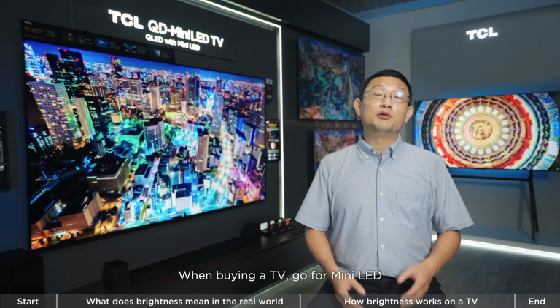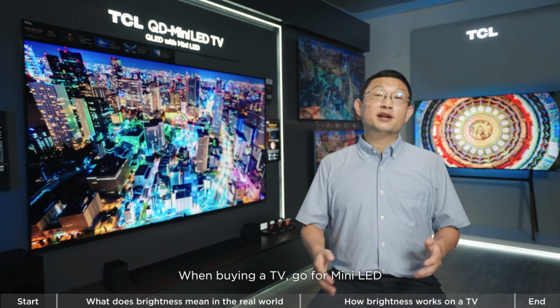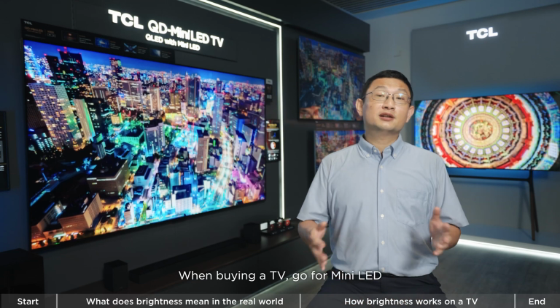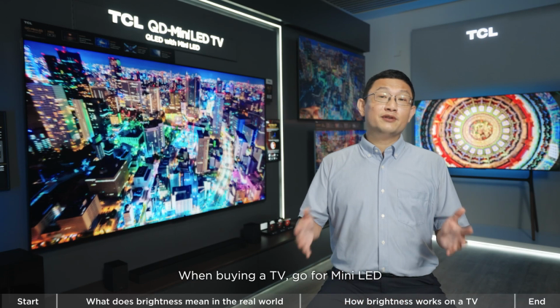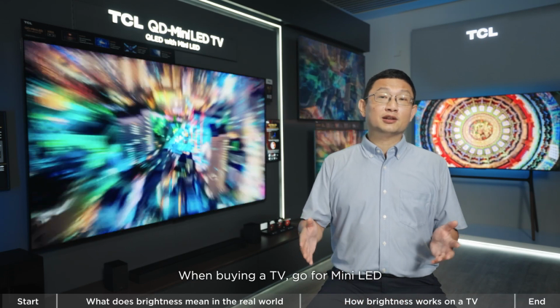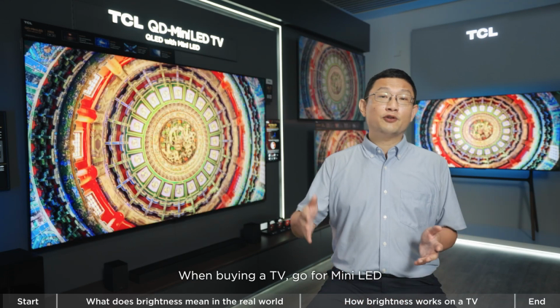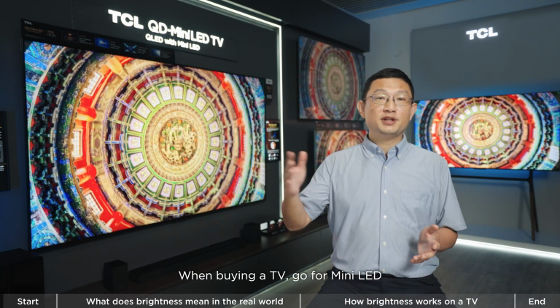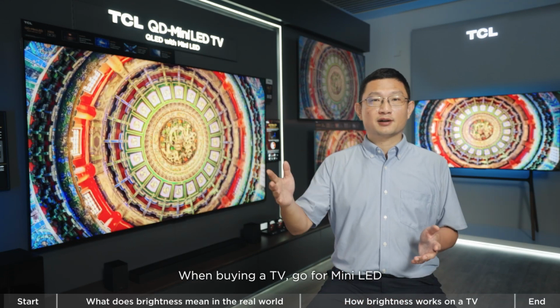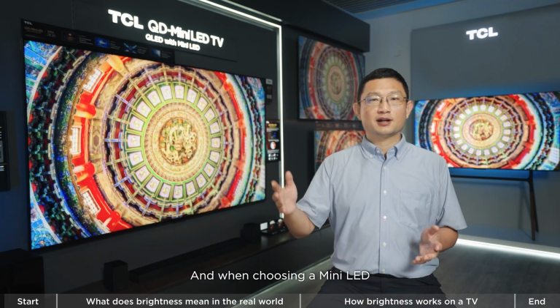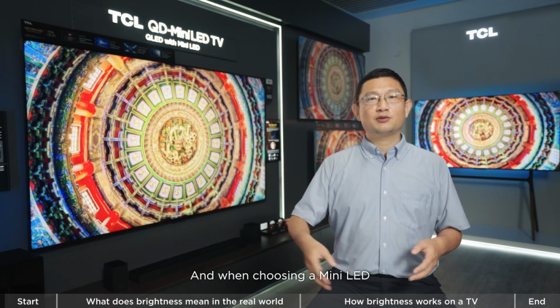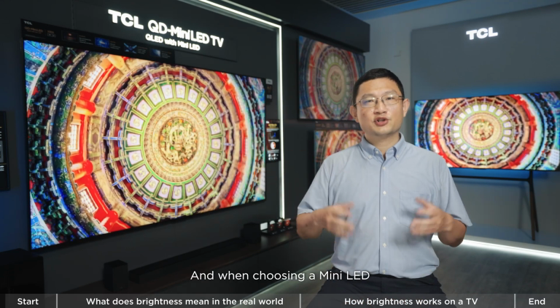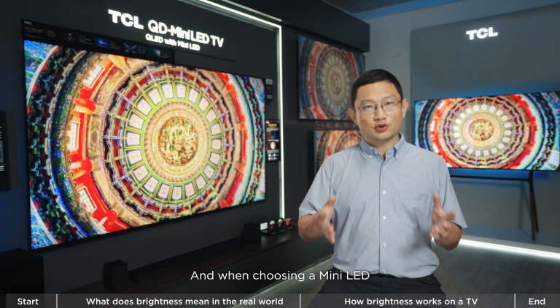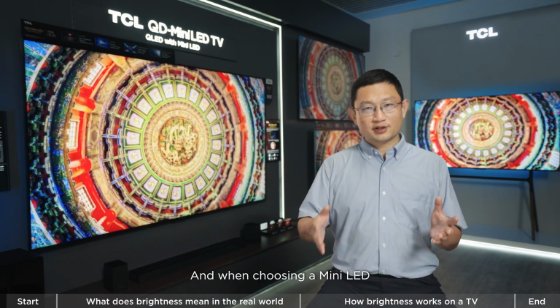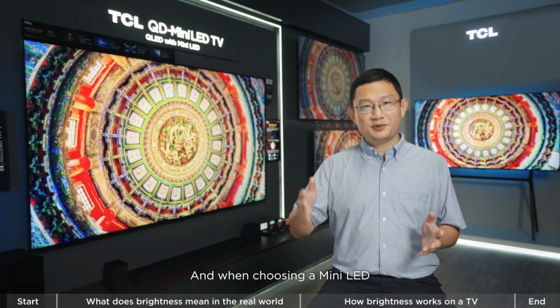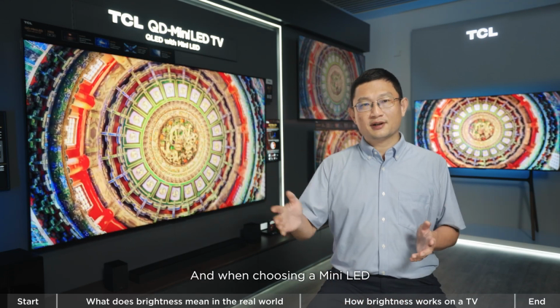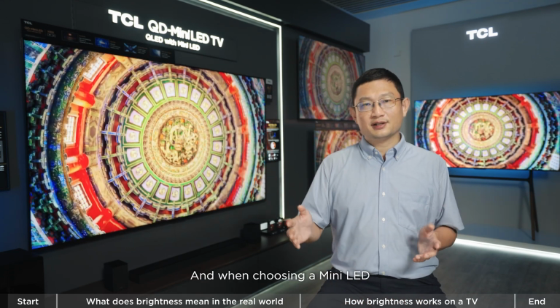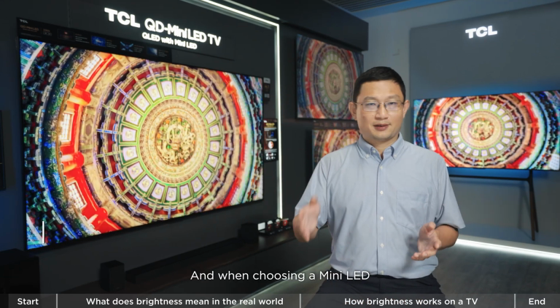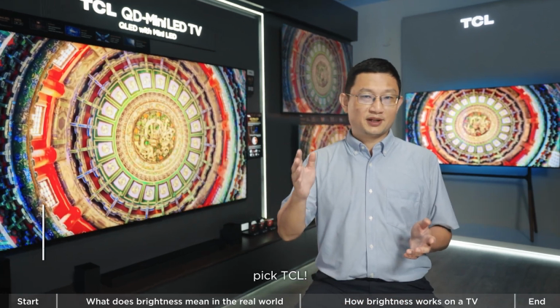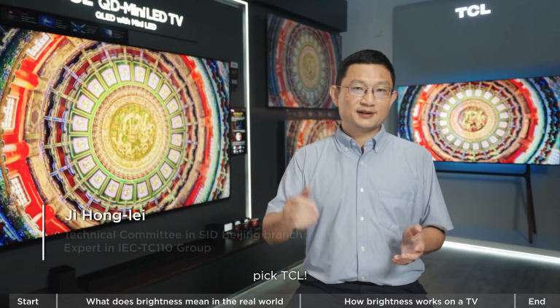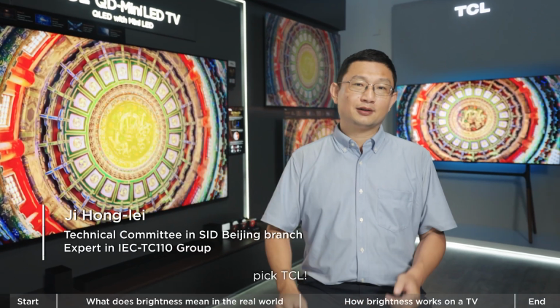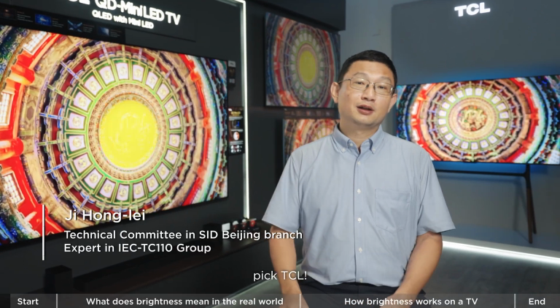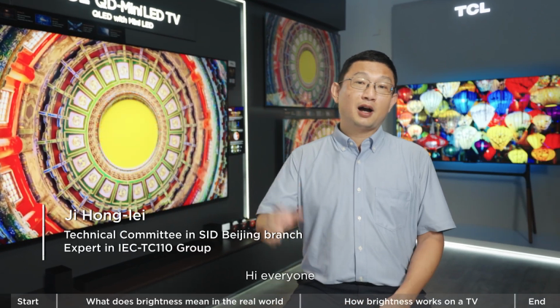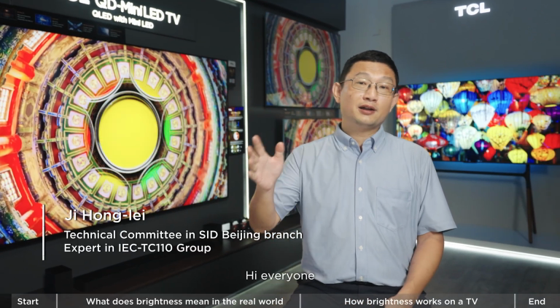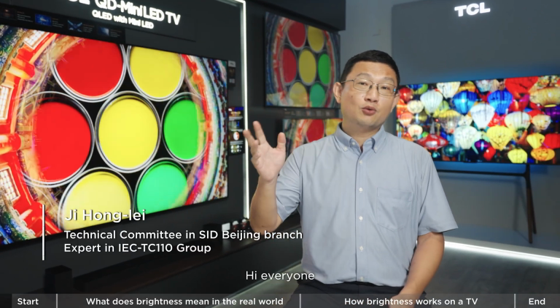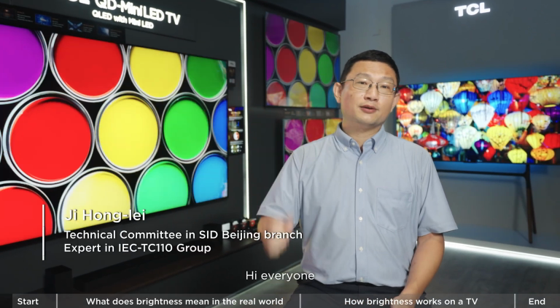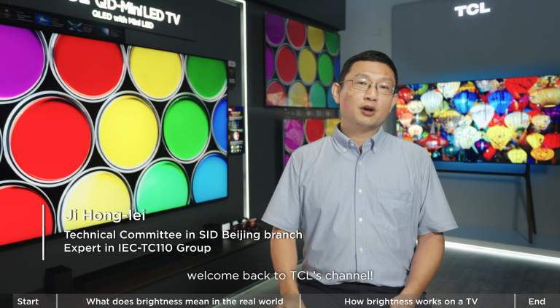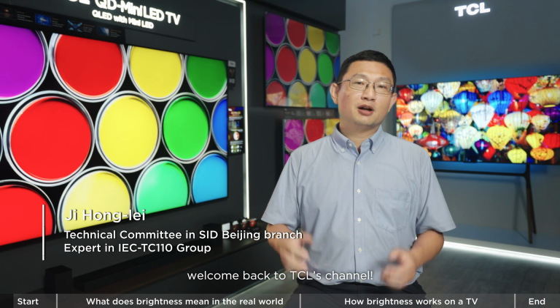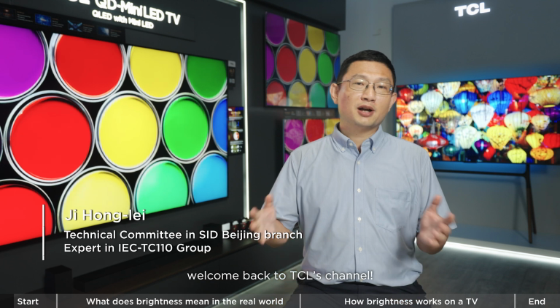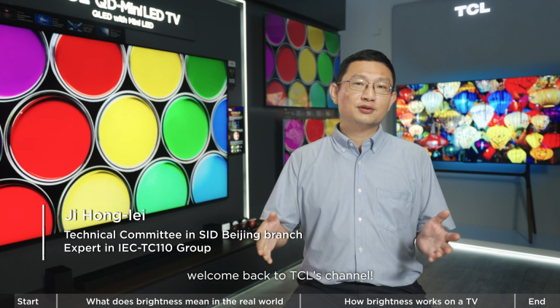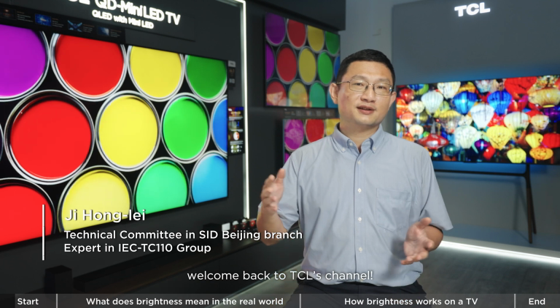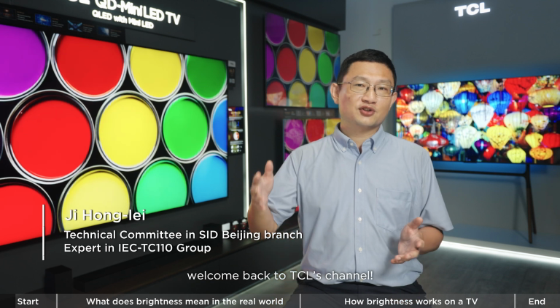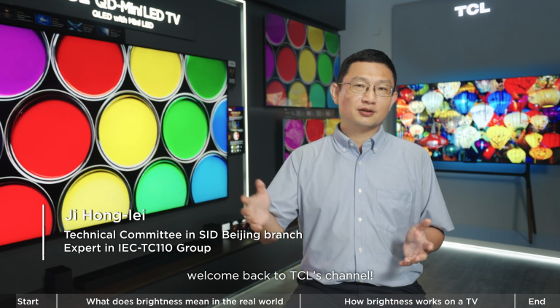When buying a TV, go for a mini-LED, and when choosing a mini-LED, pick TCL. Hi everyone, welcome back to TCL's channel.